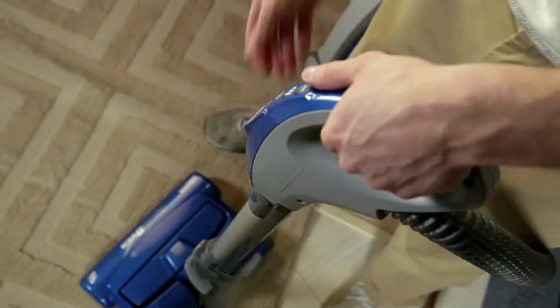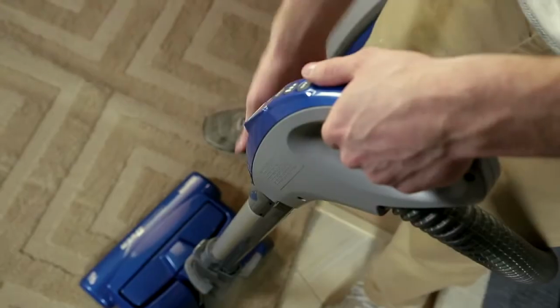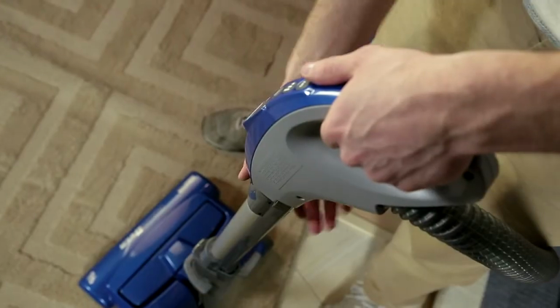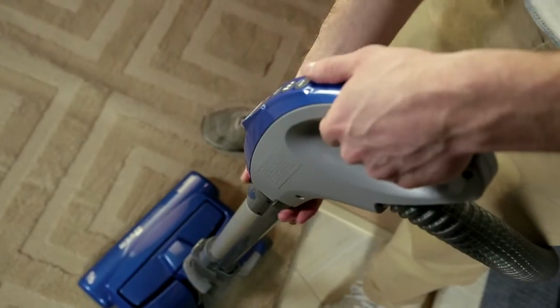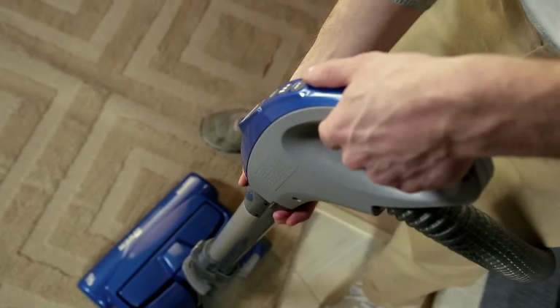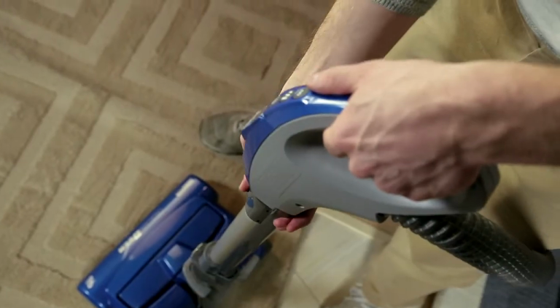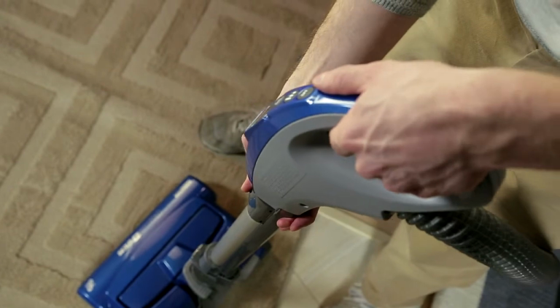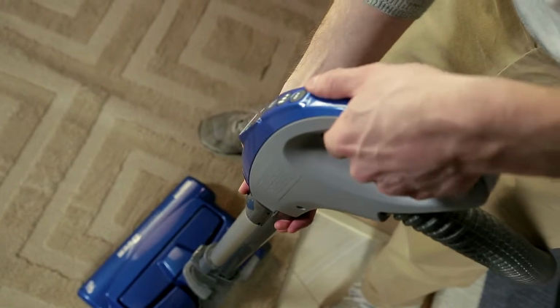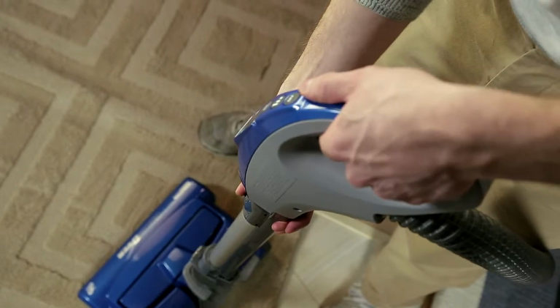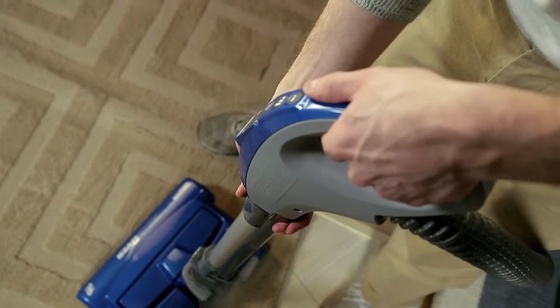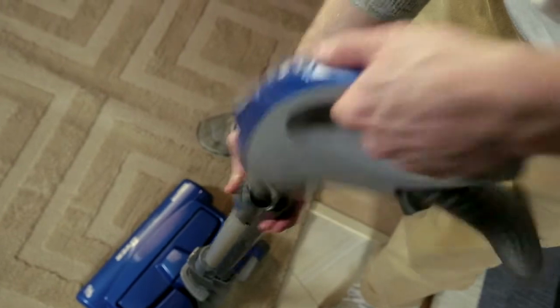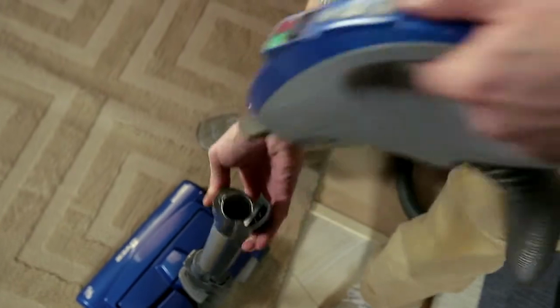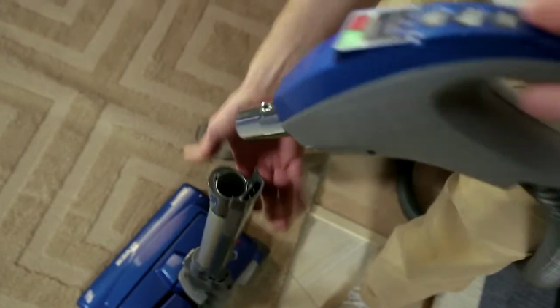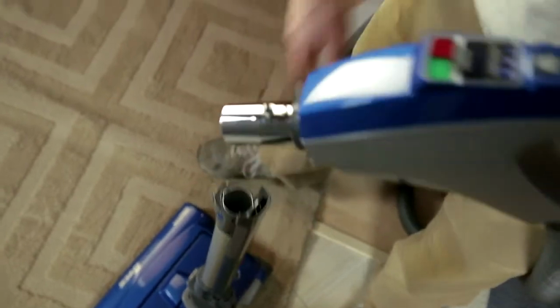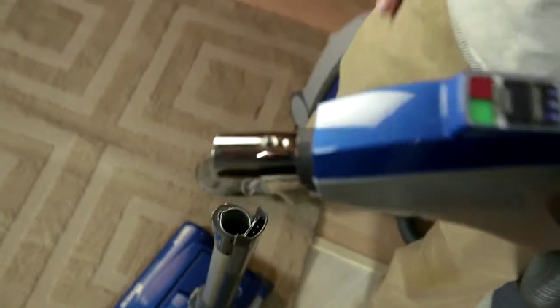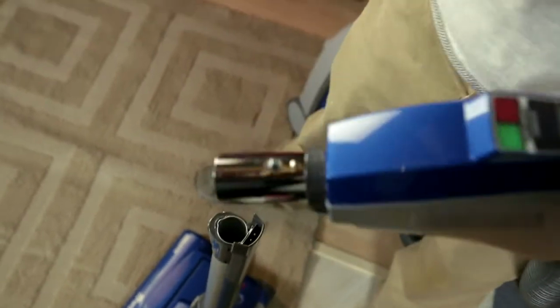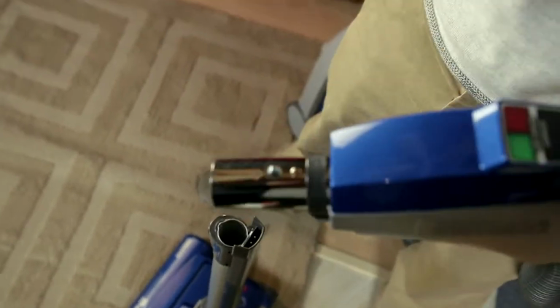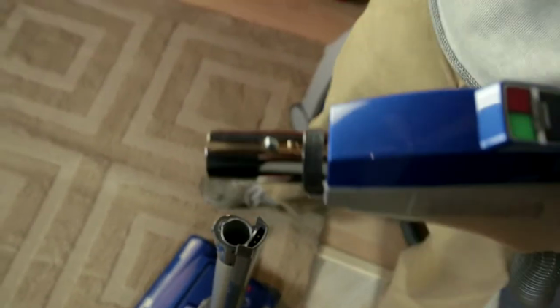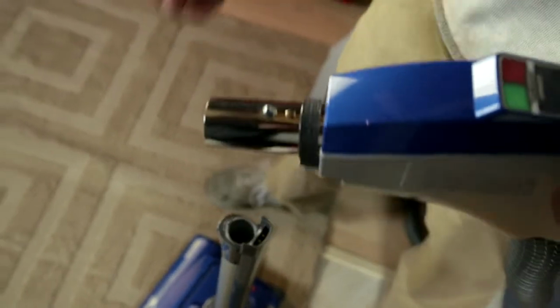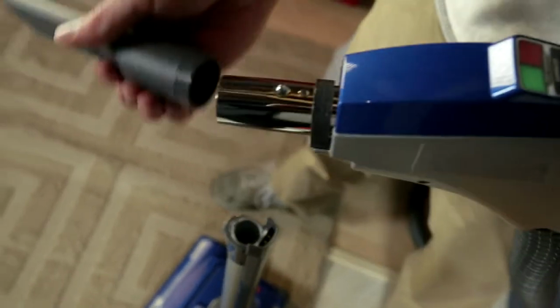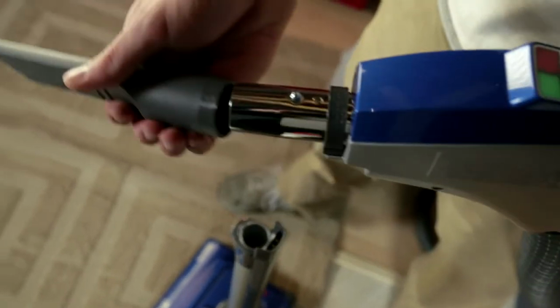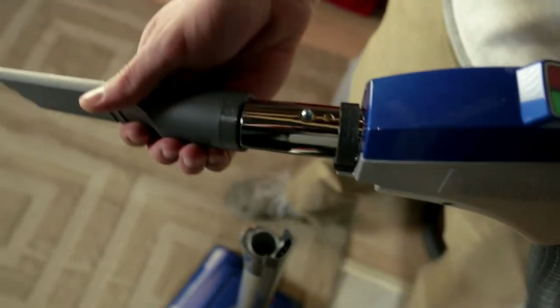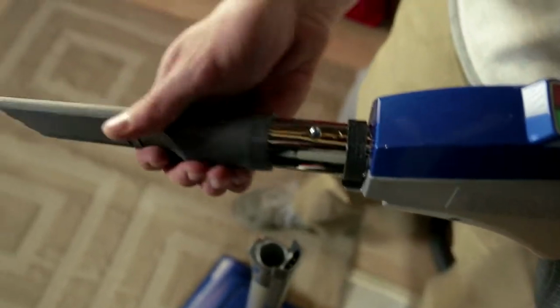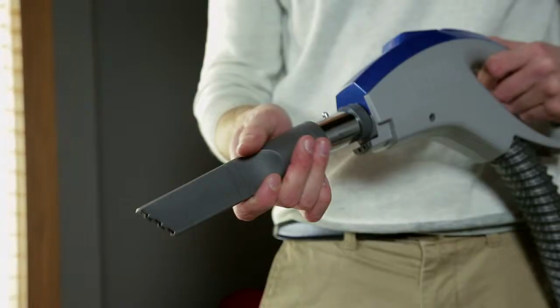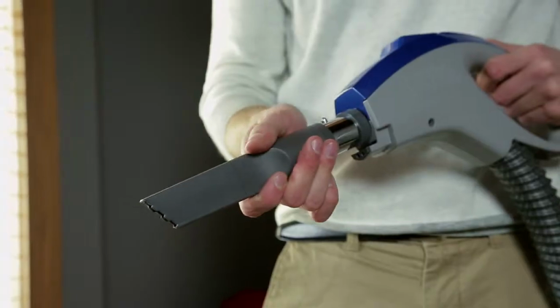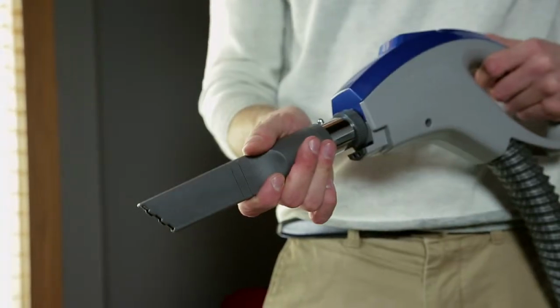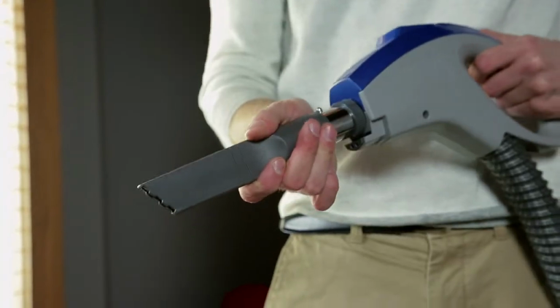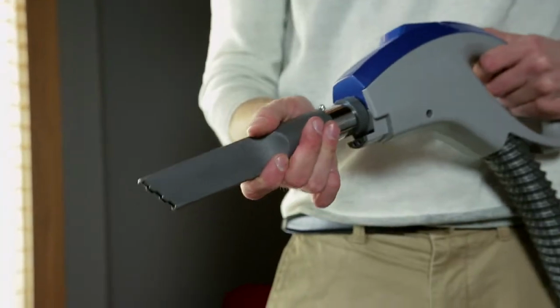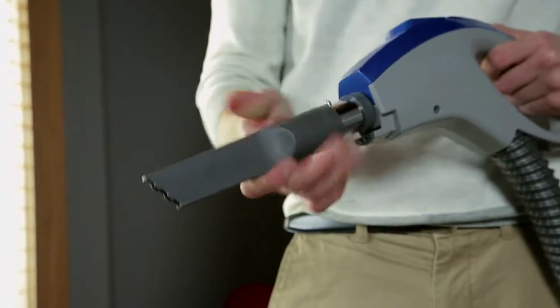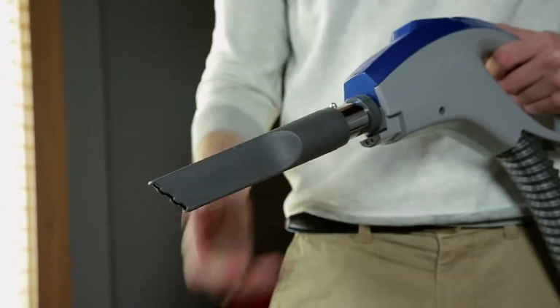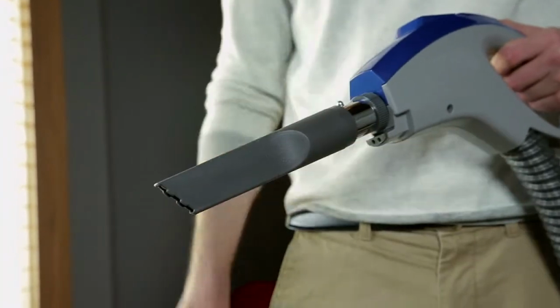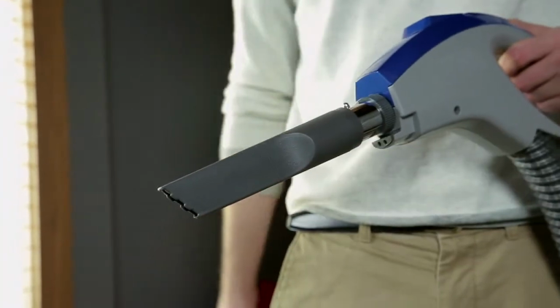Press the Handle Quick Release button and pull up on the handle. Slide attachments firmly onto the handle as needed.